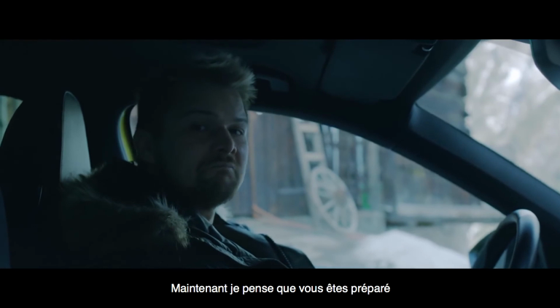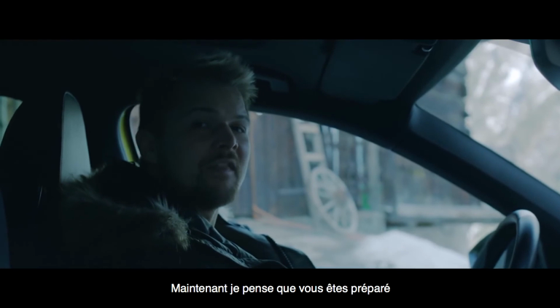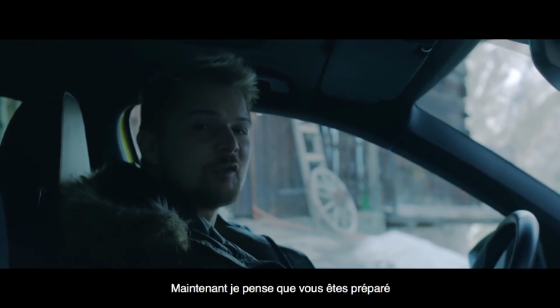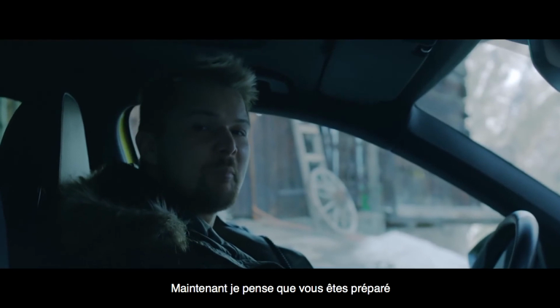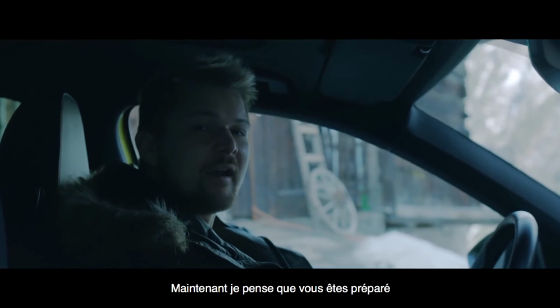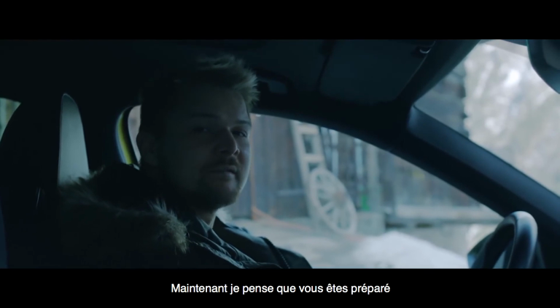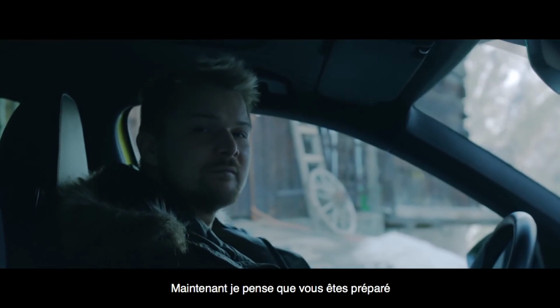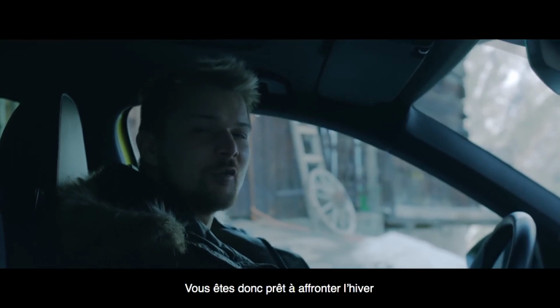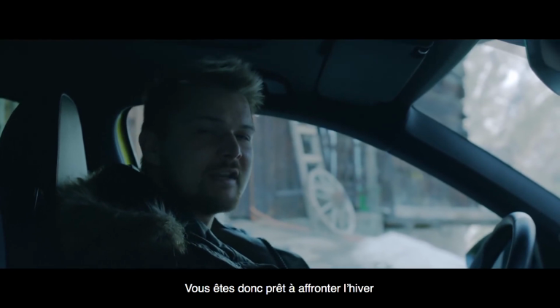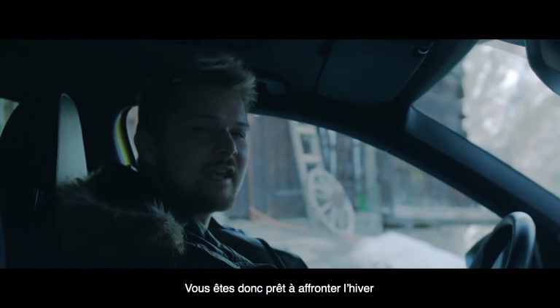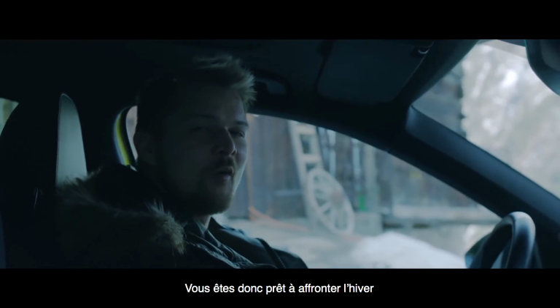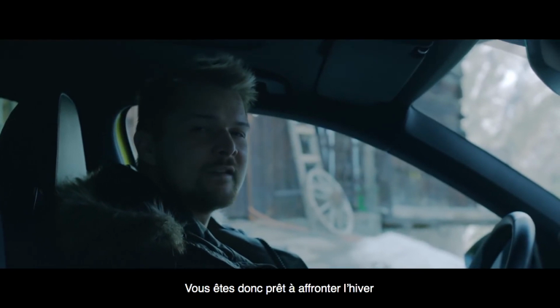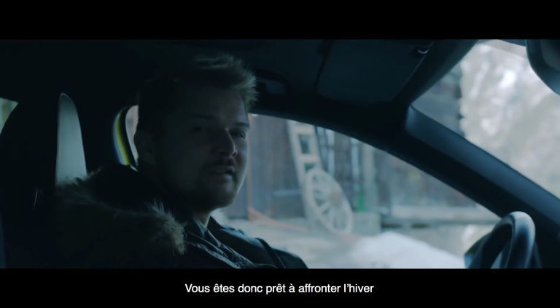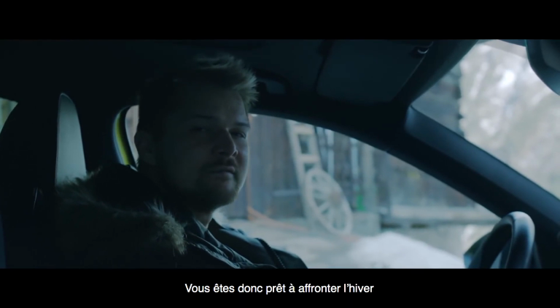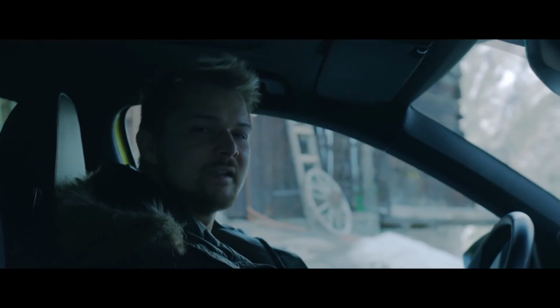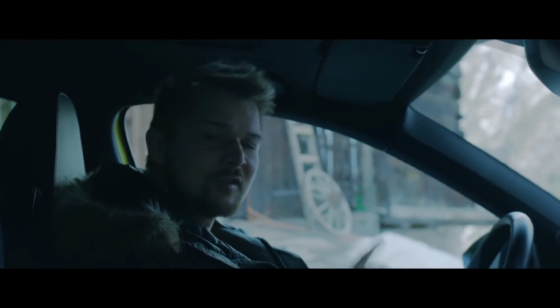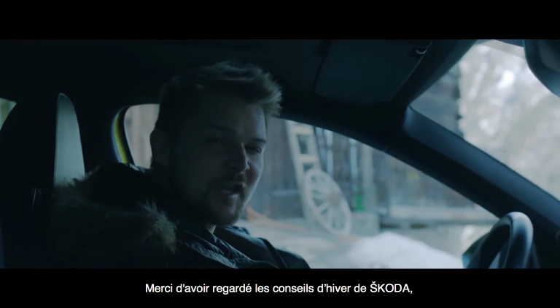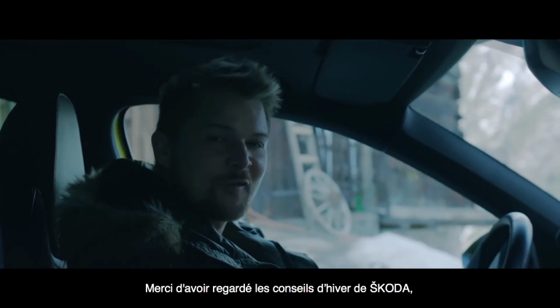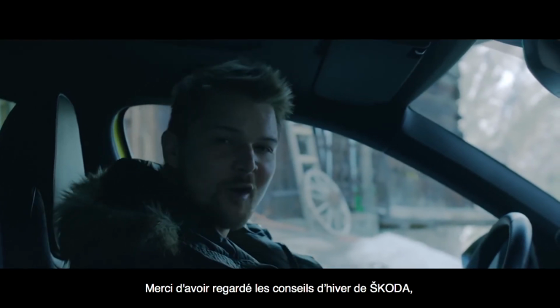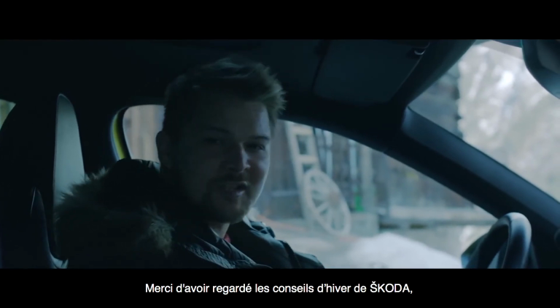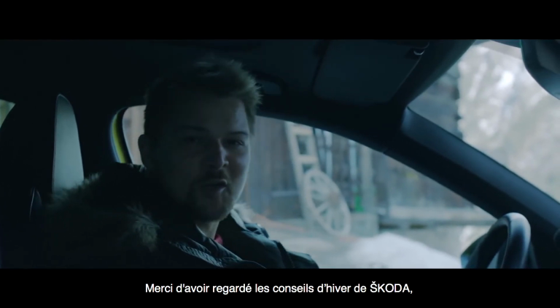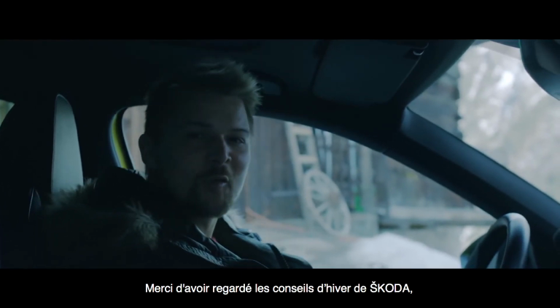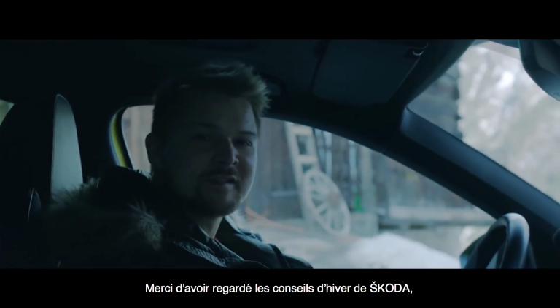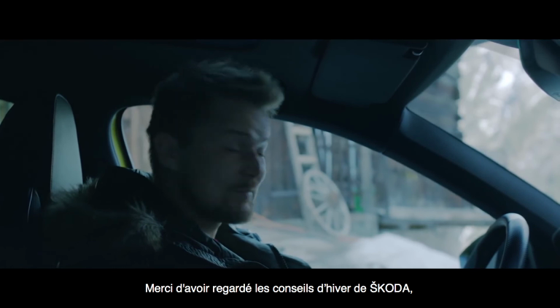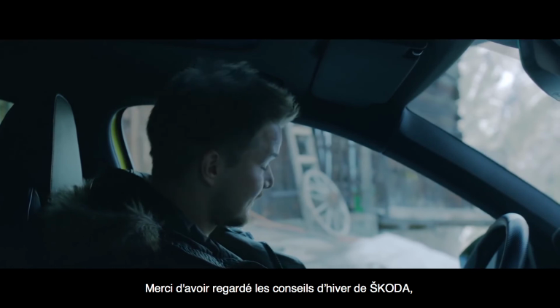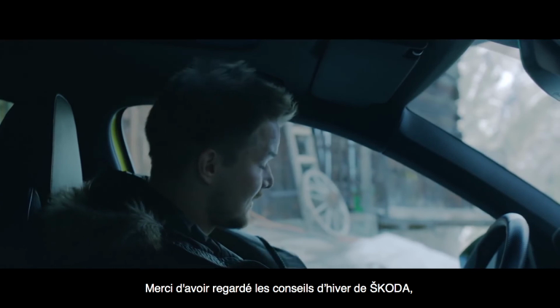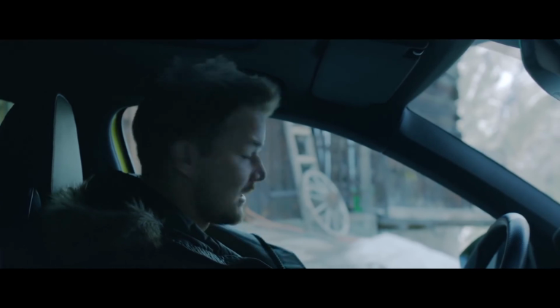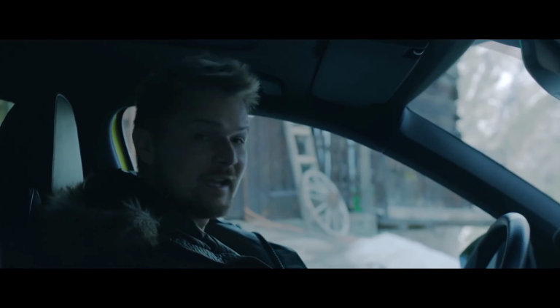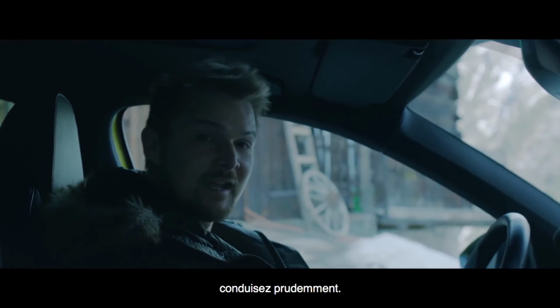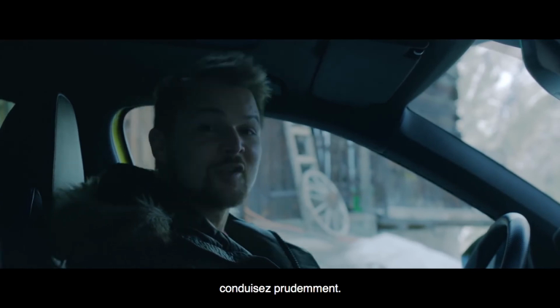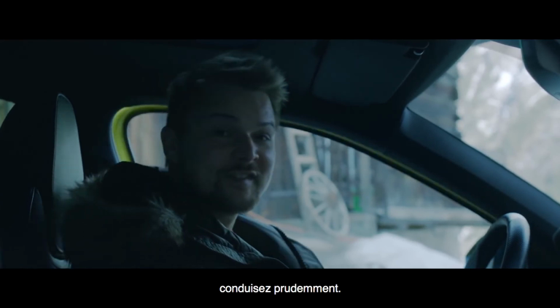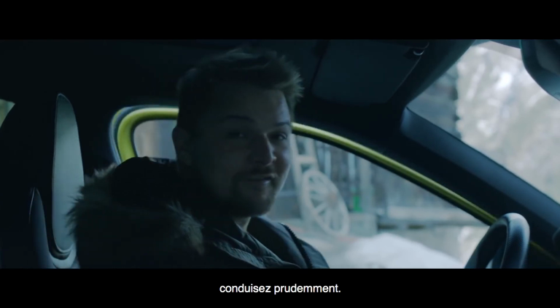I think you're prepared — you're ready to take on winter. Thank you for watching Škoda Winter Tips. Drive safe.